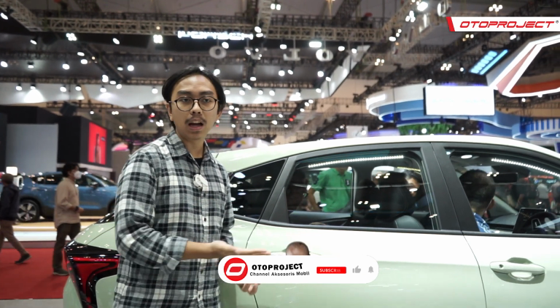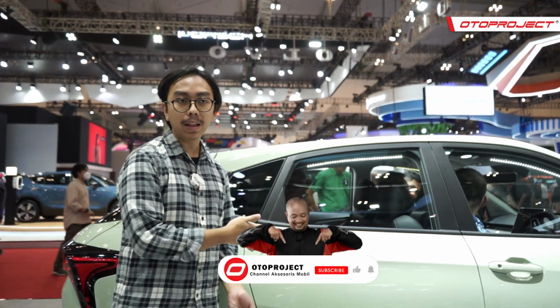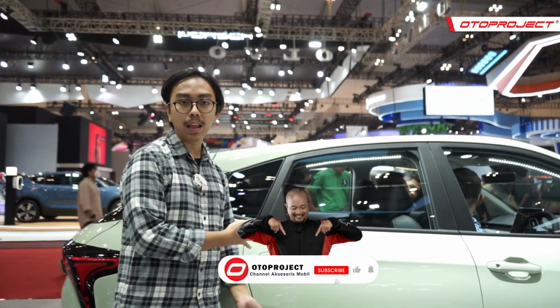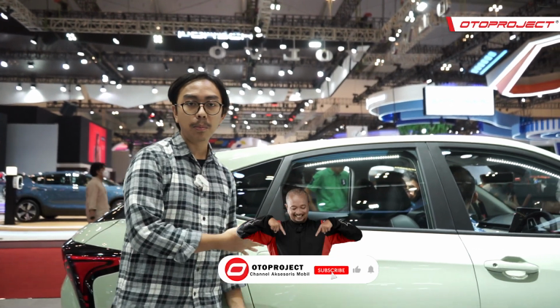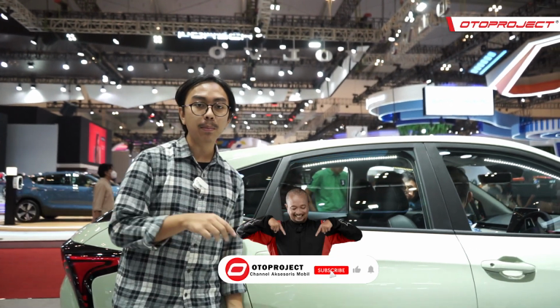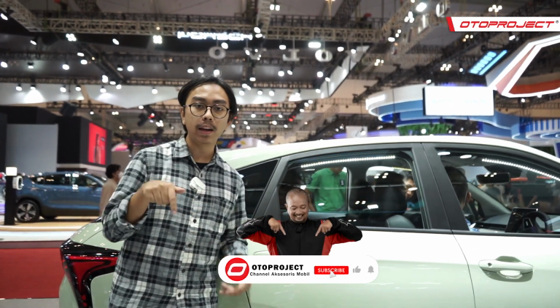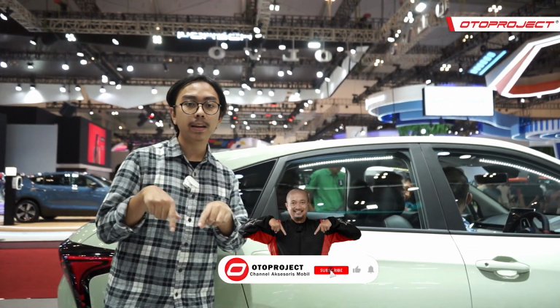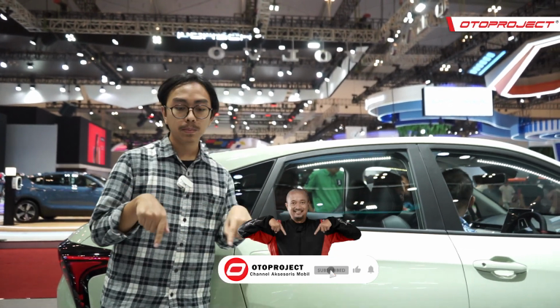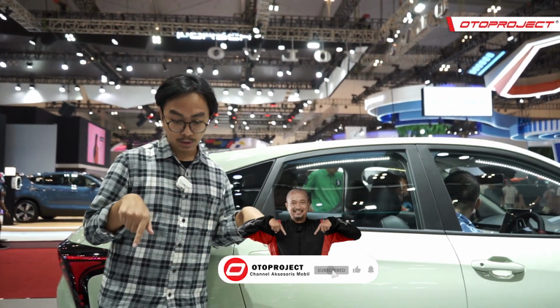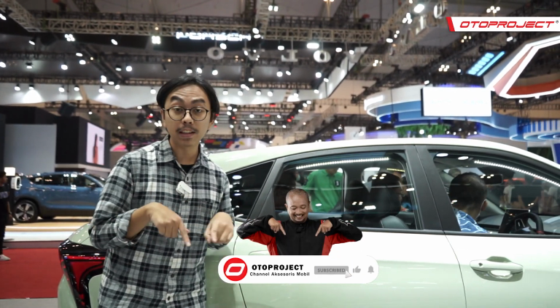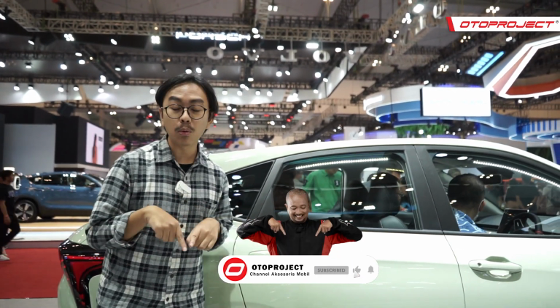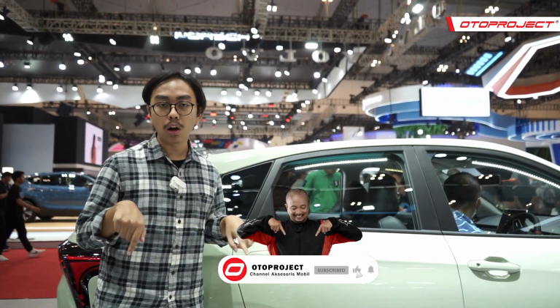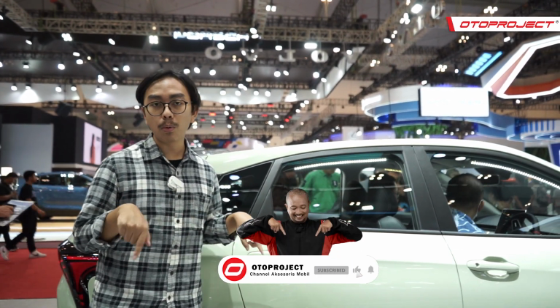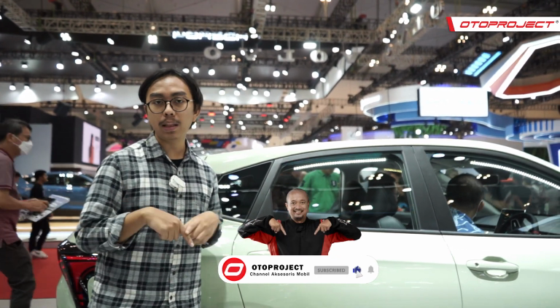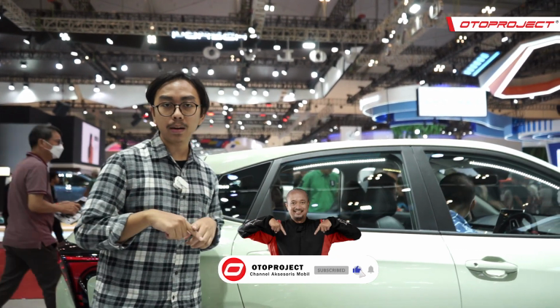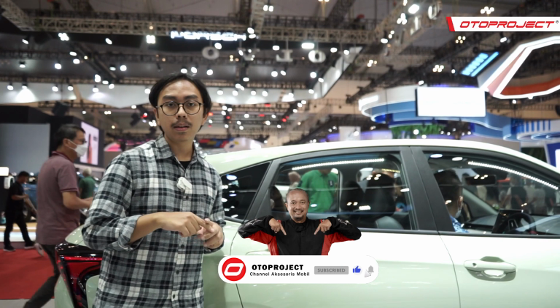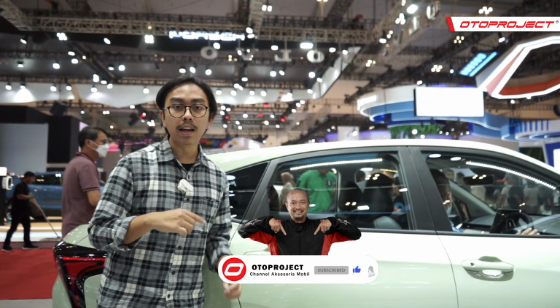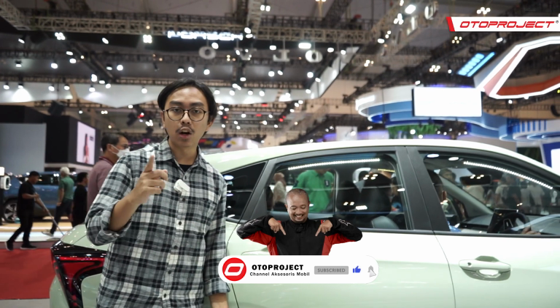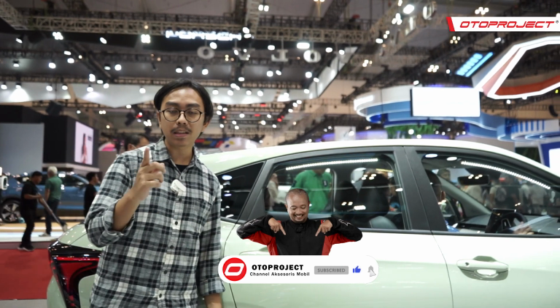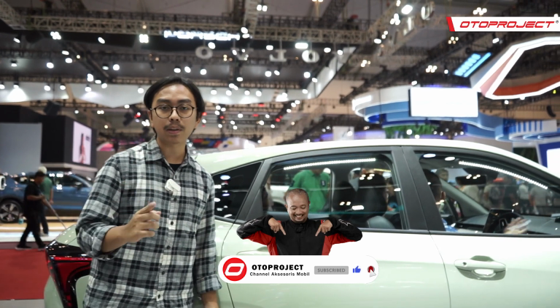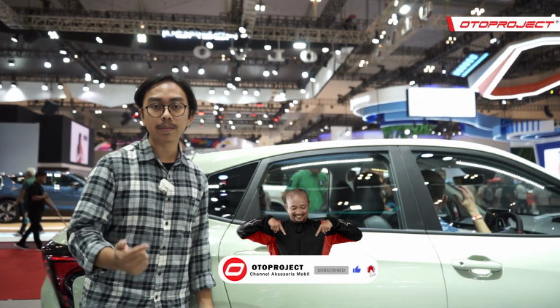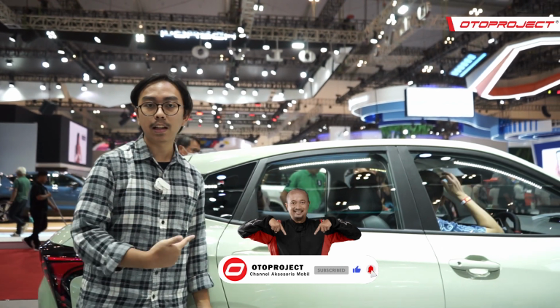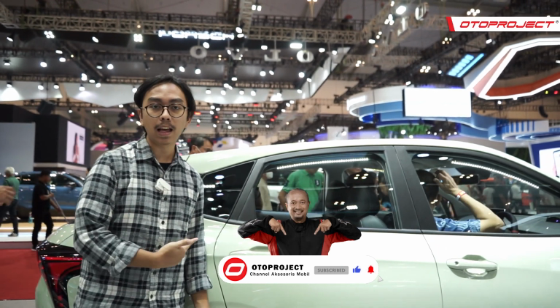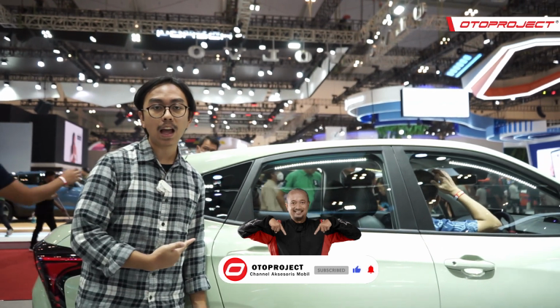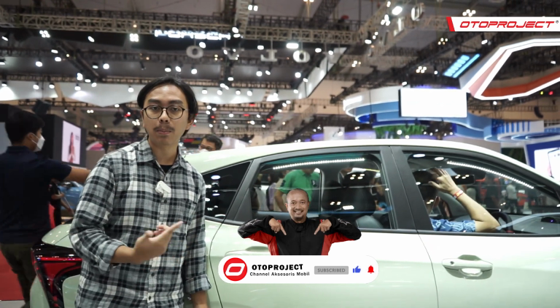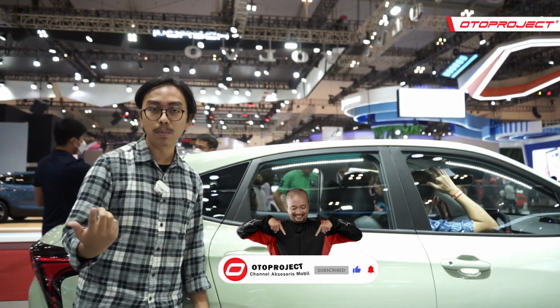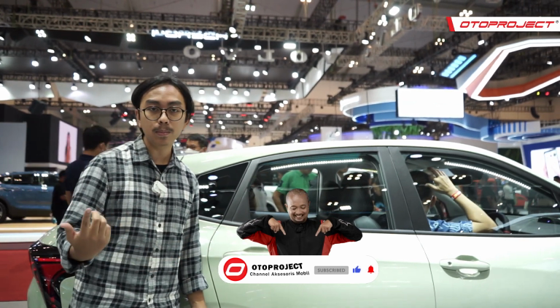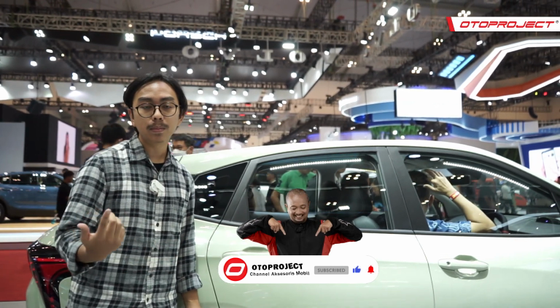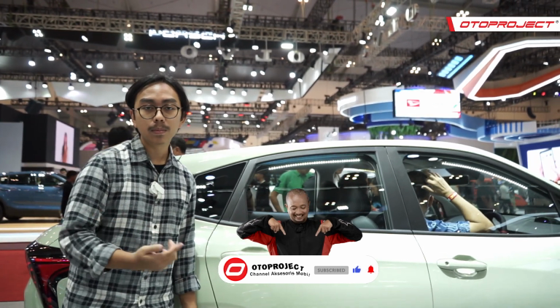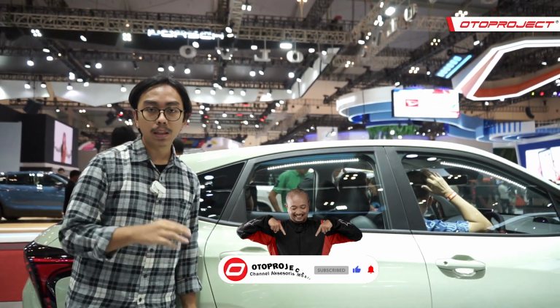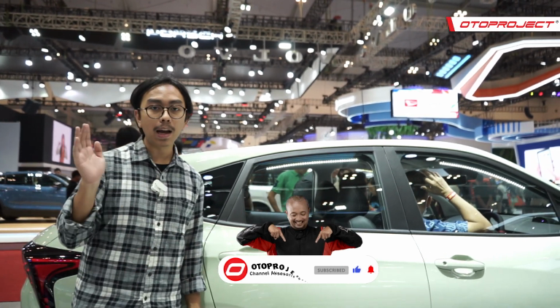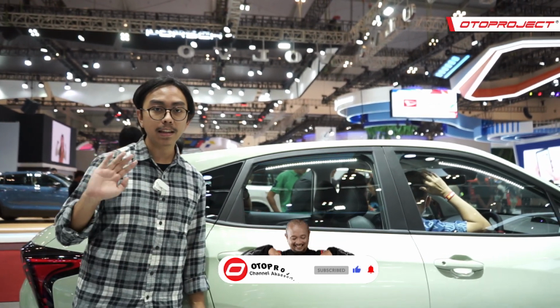Sekian review Netta V dari Auto Project. Sahabat Toto, kalau kalian punya tanggapan tentang mobil ini, boleh tulis di kolom komentar. Dan jangan lupa subscribe channel kita apabila belum. Terima kasih.